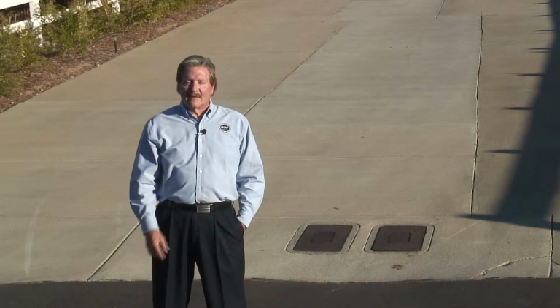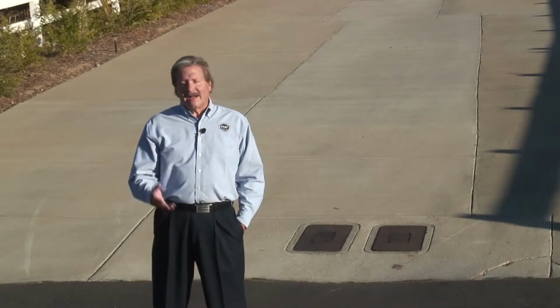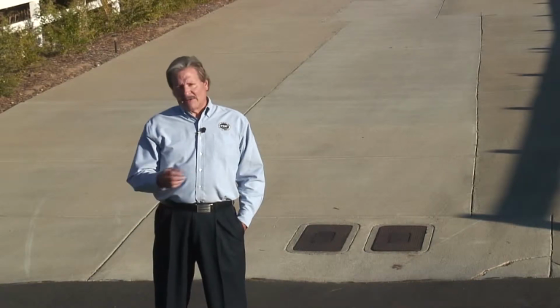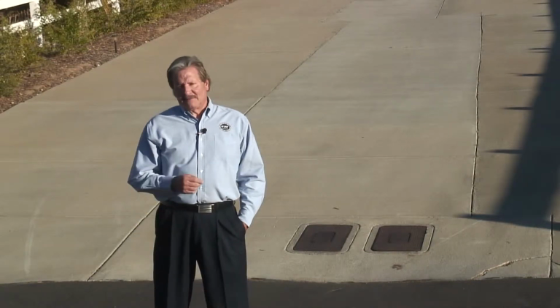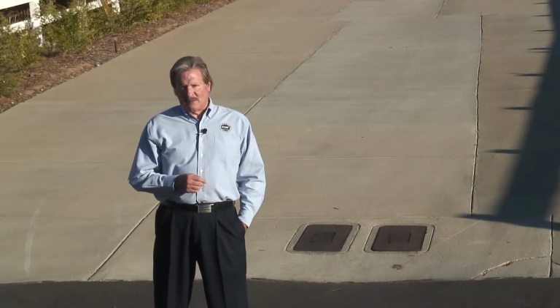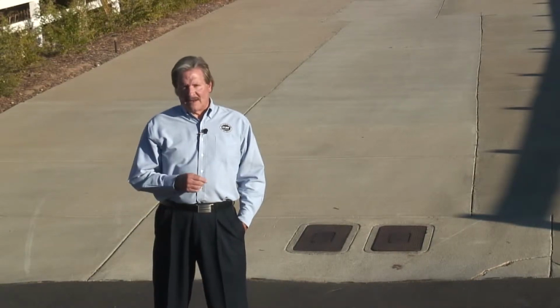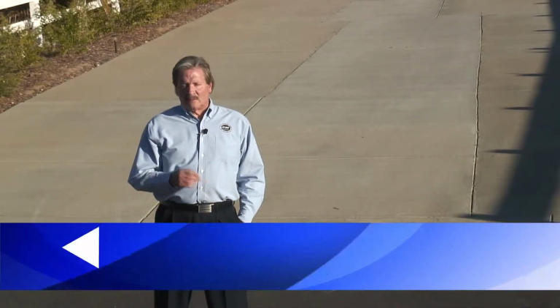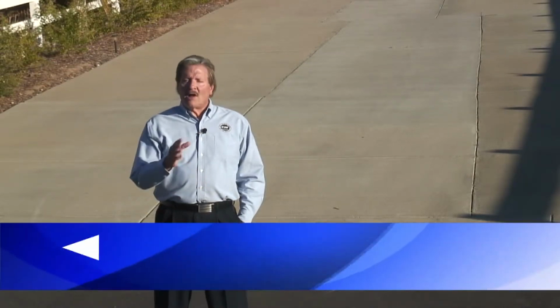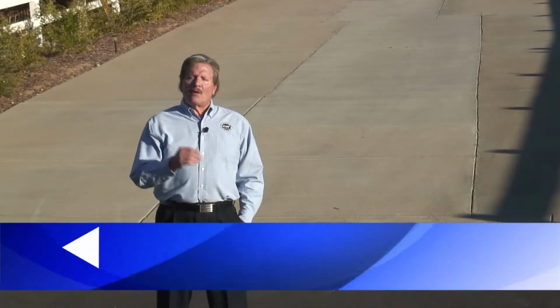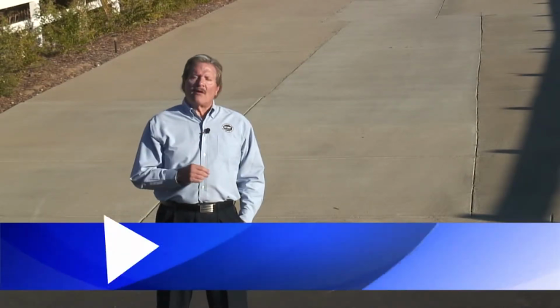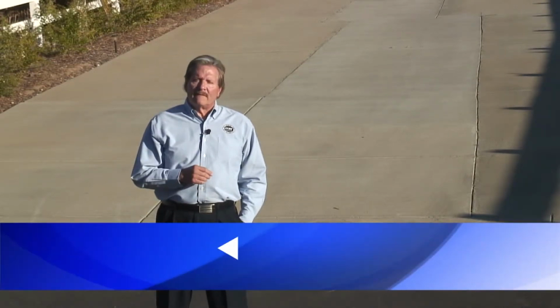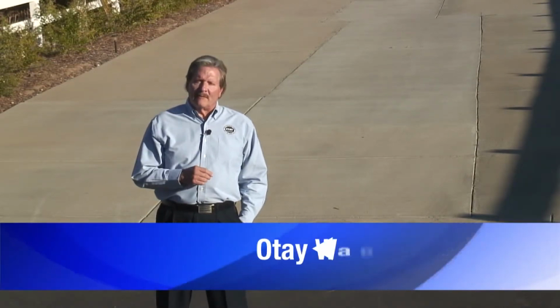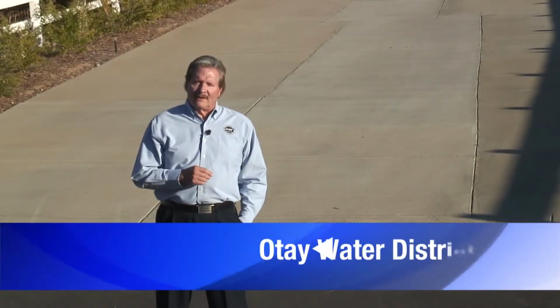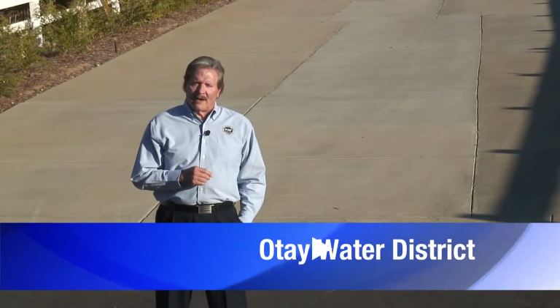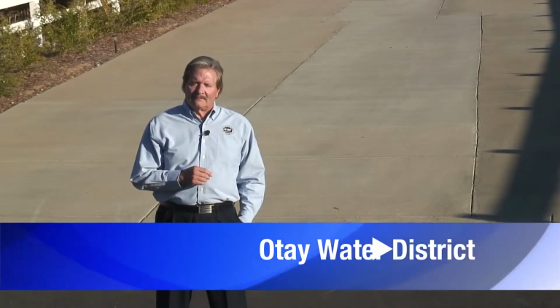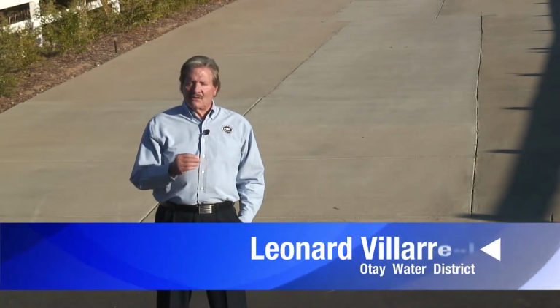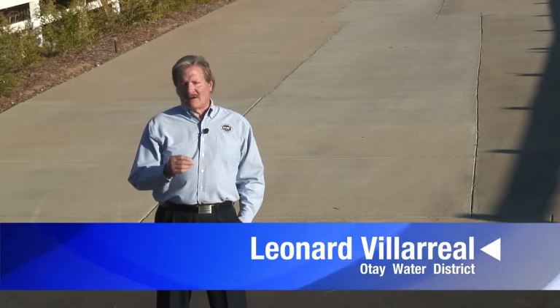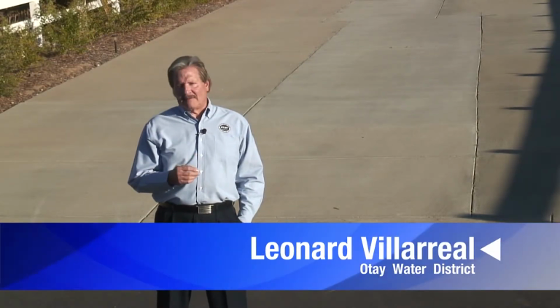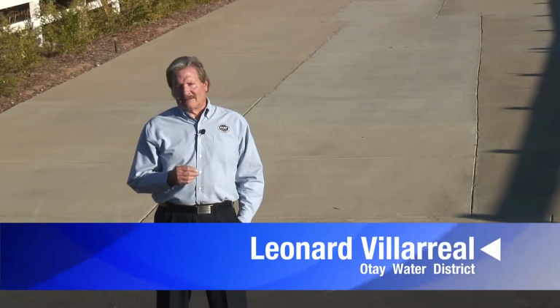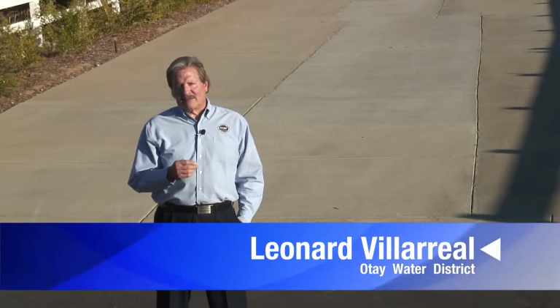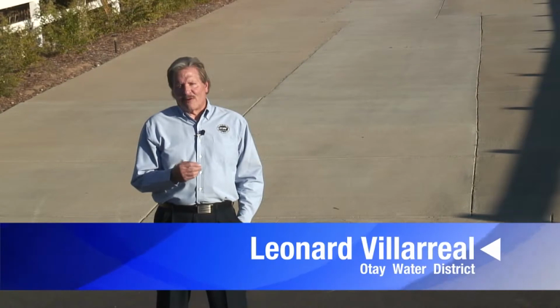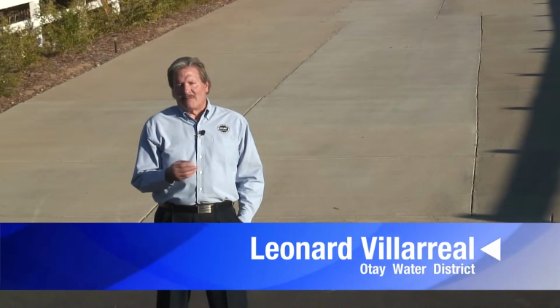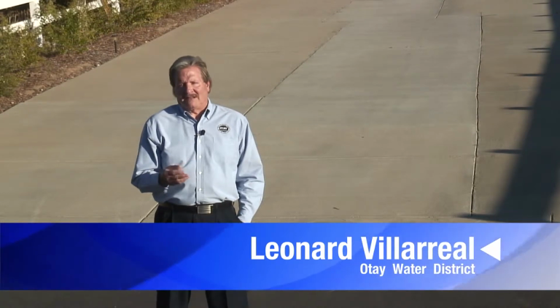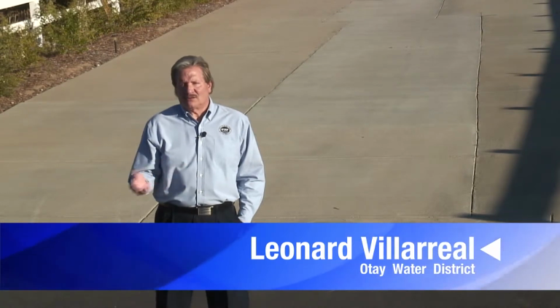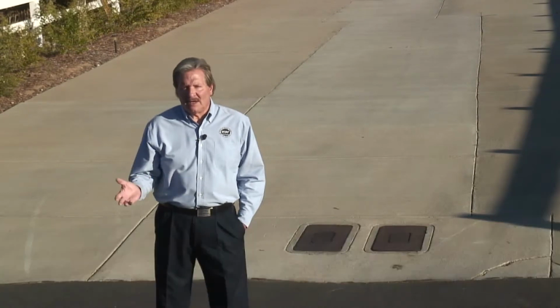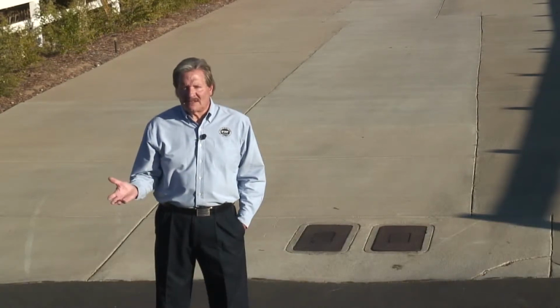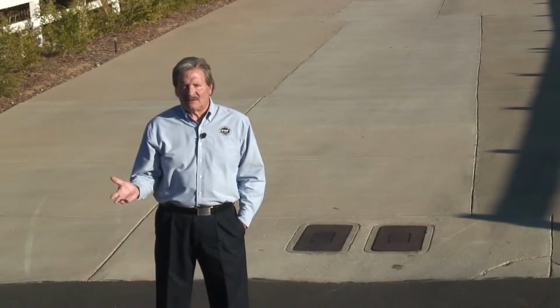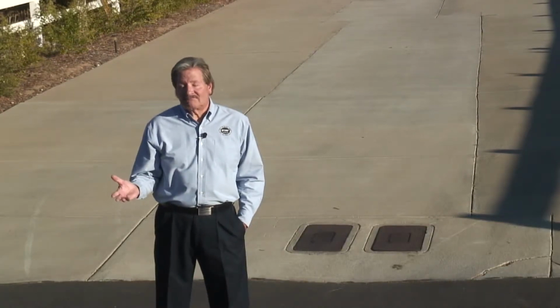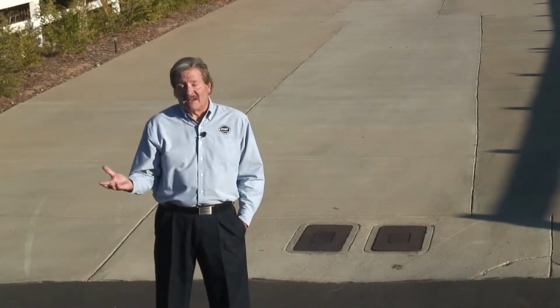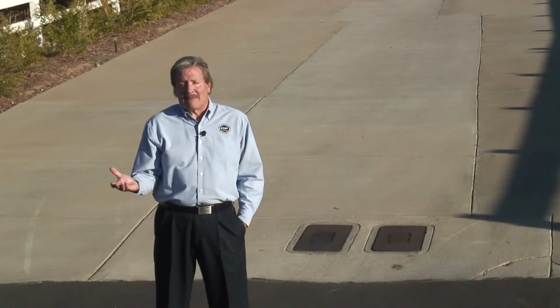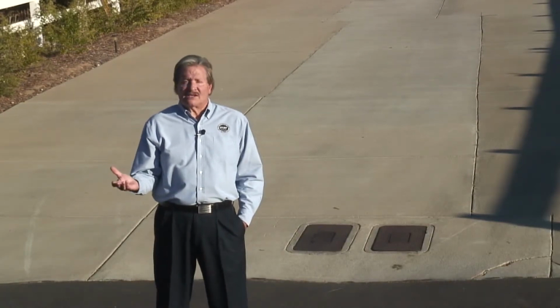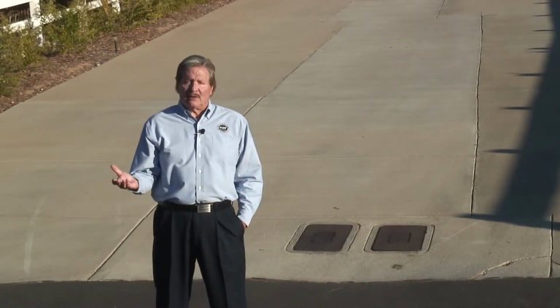Hi, I'm Leonard Villarreal. We all work hard for our money, so hard, in fact, that throwing our money in the street seems unimaginable.